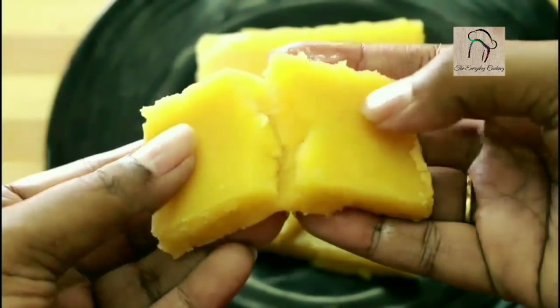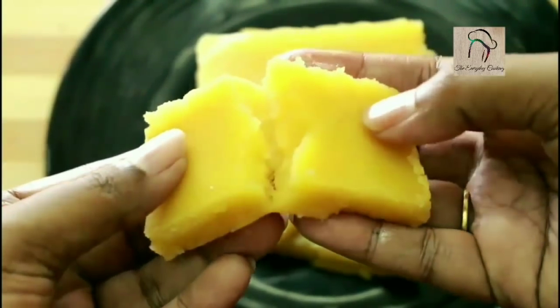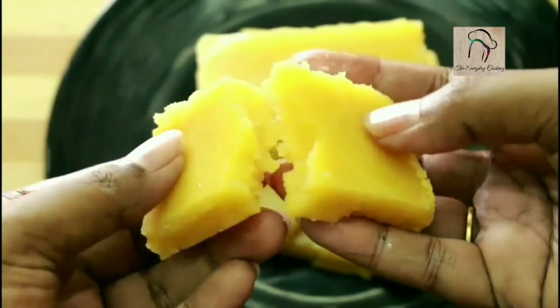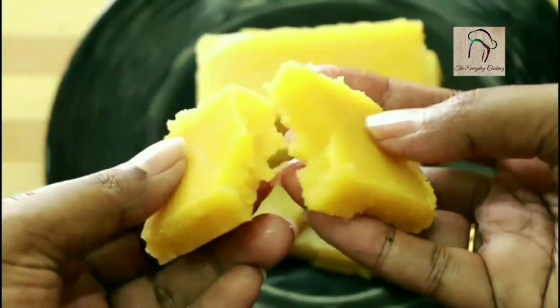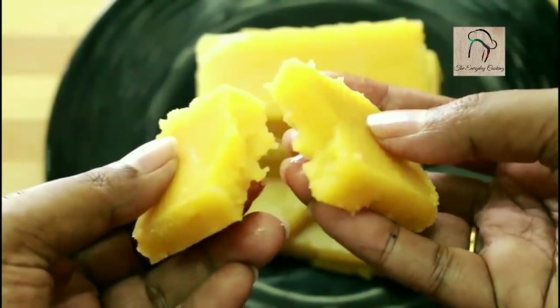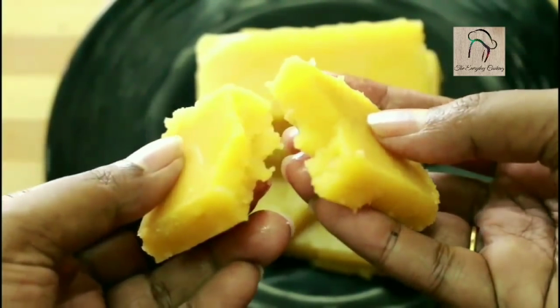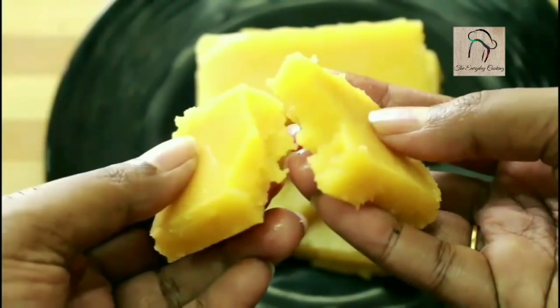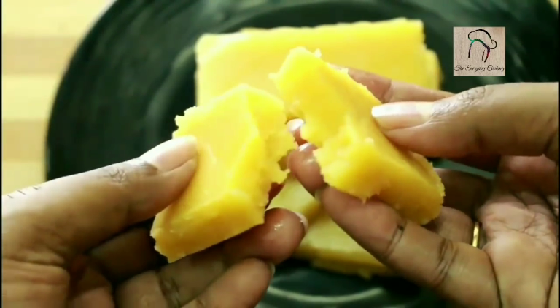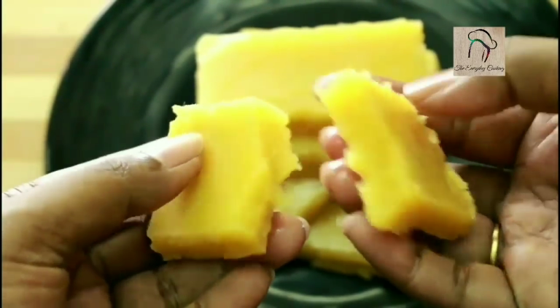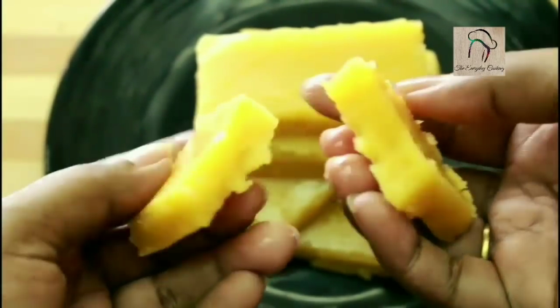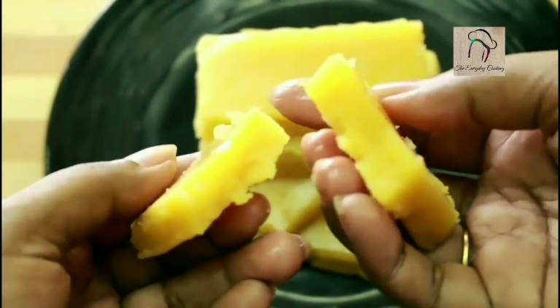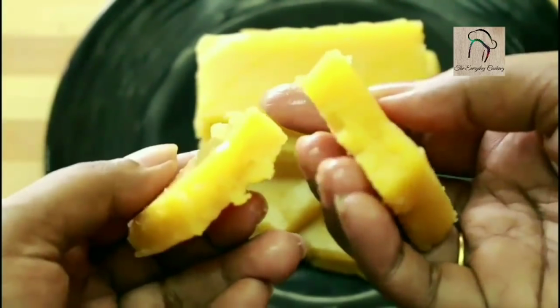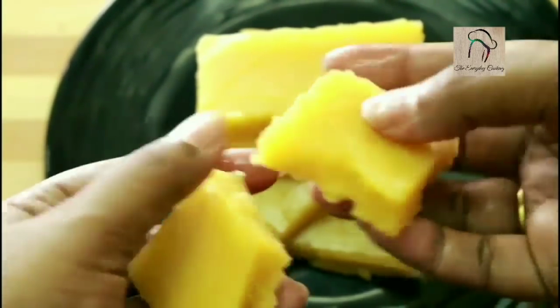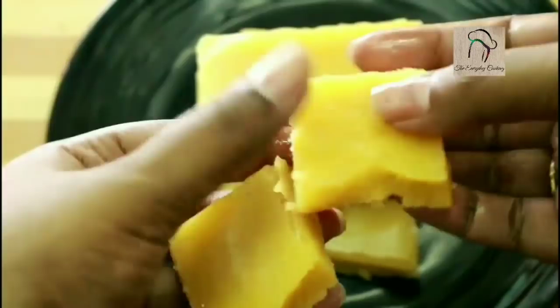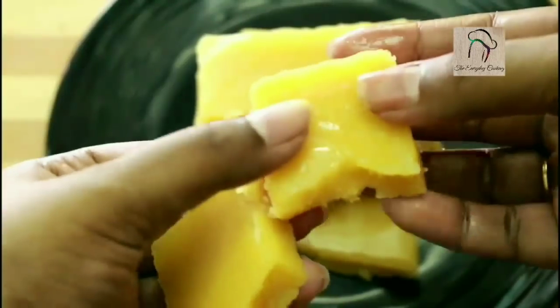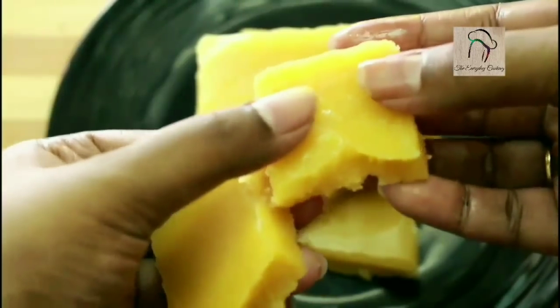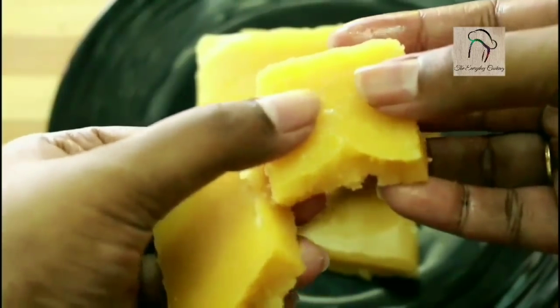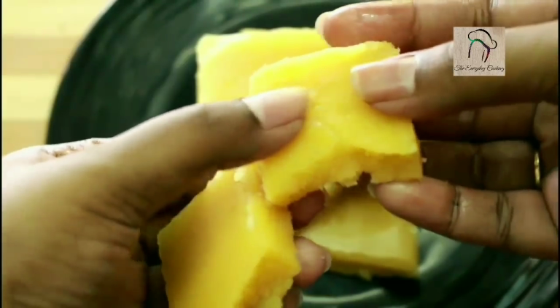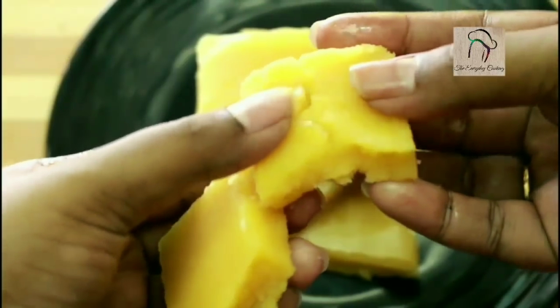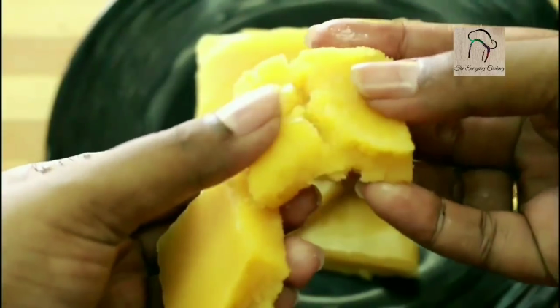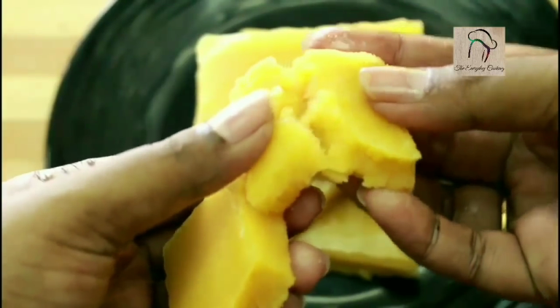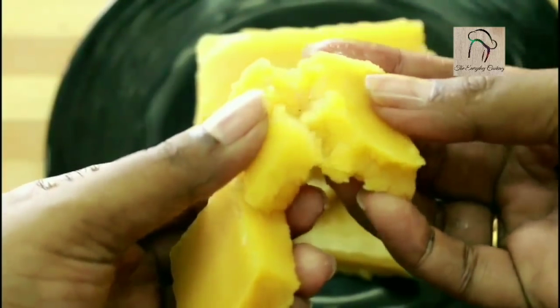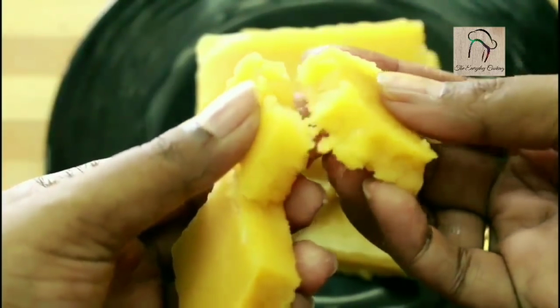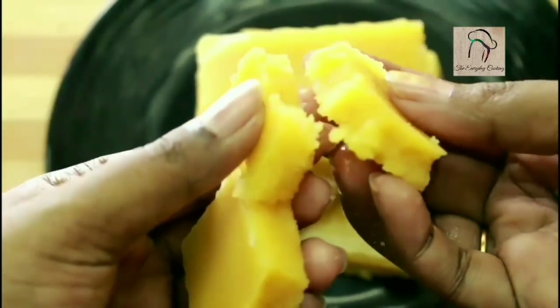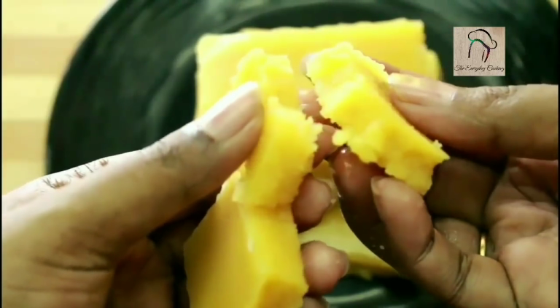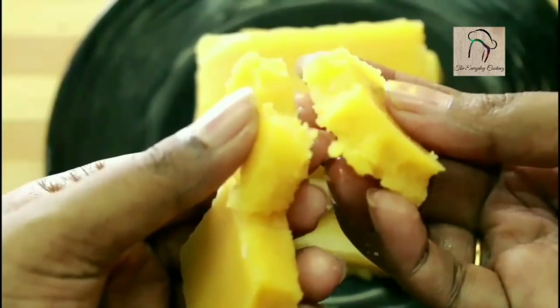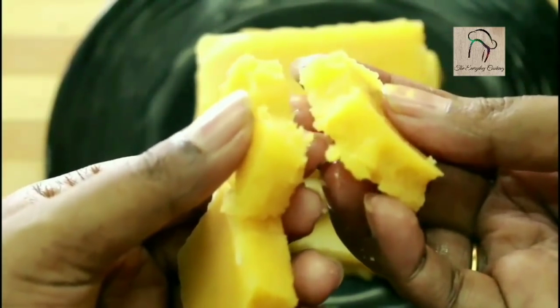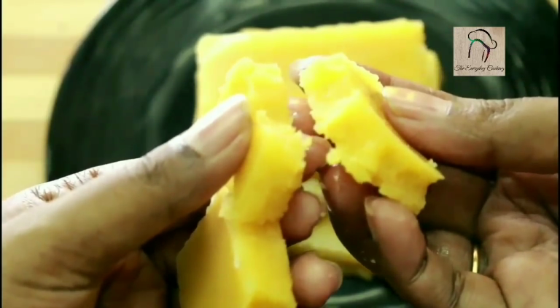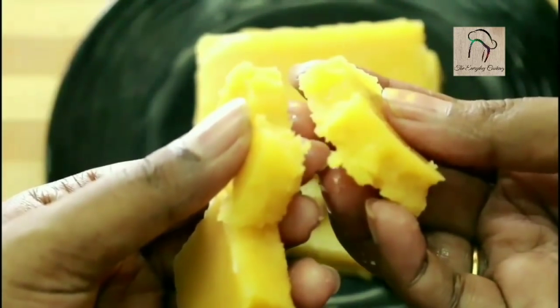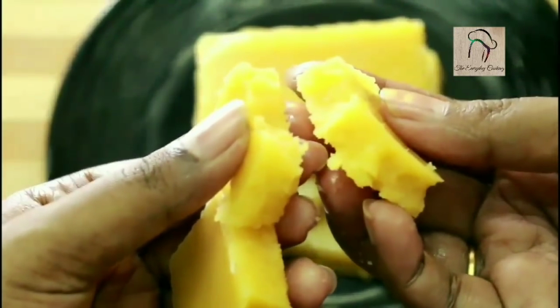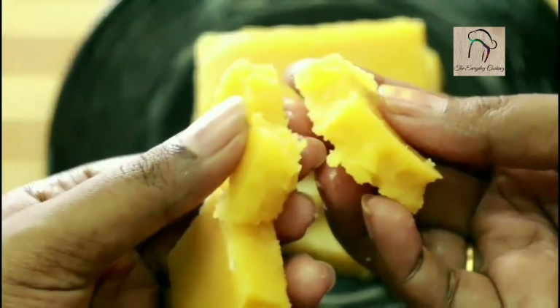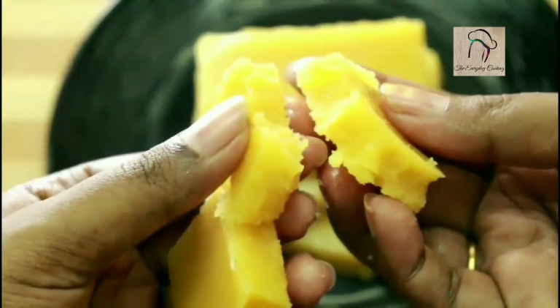The Ghee Mysore Pak is ready. Hope you like it. We'll join you in another interesting recipe — and don't forget to subscribe to our channel.